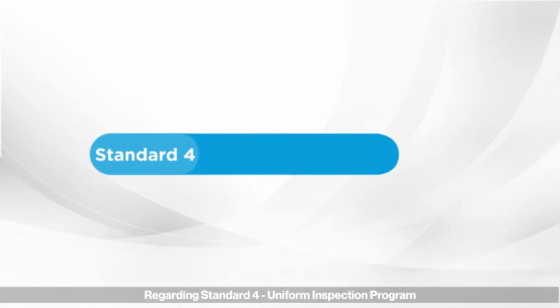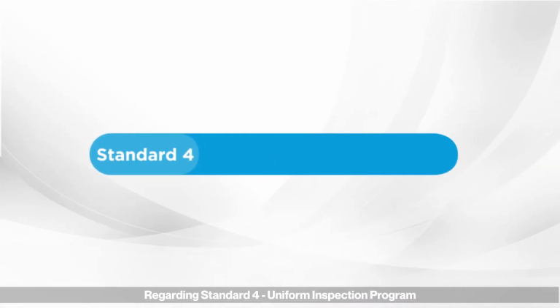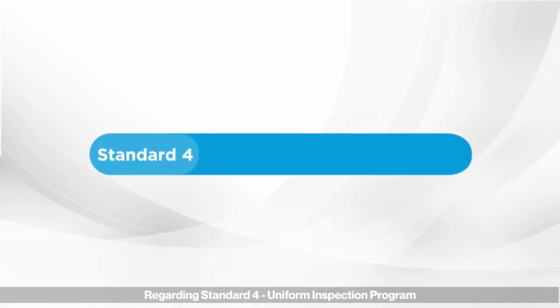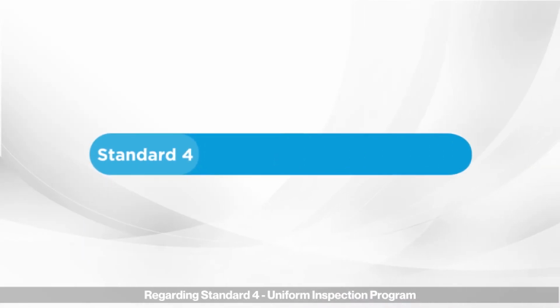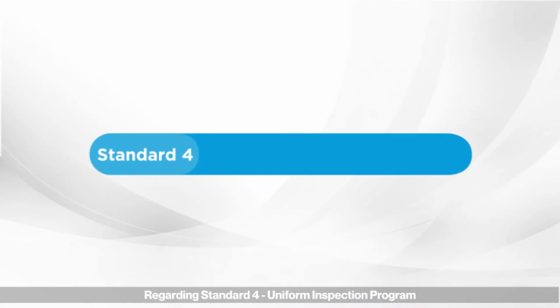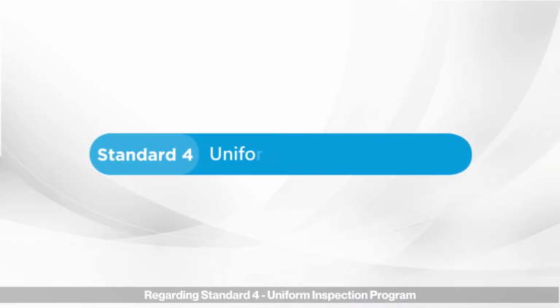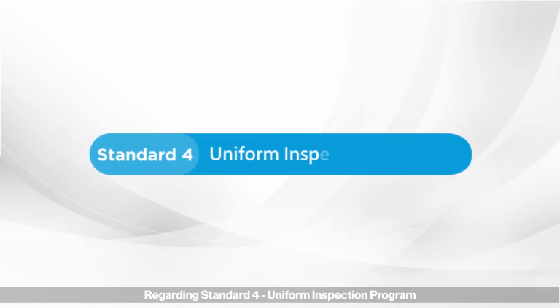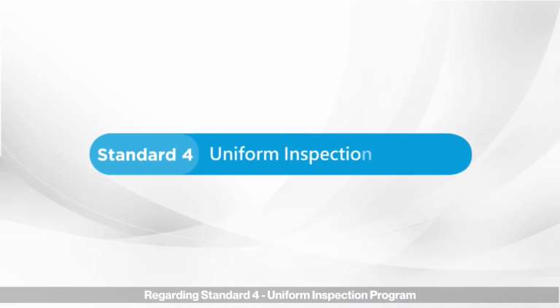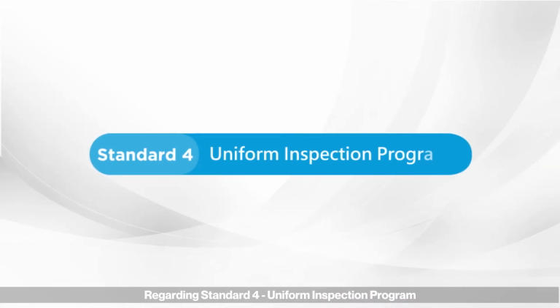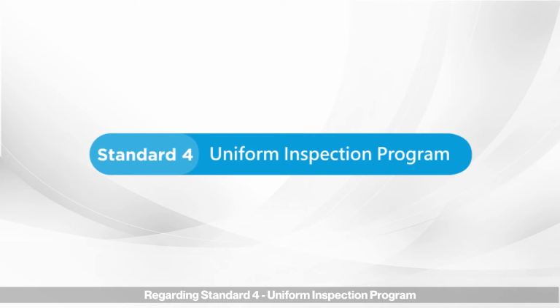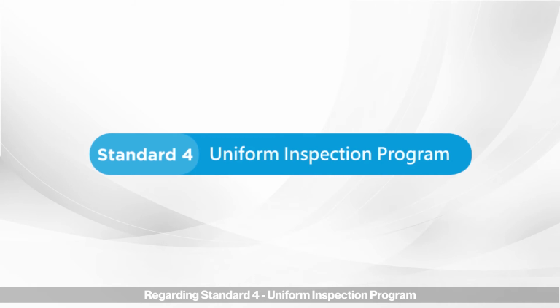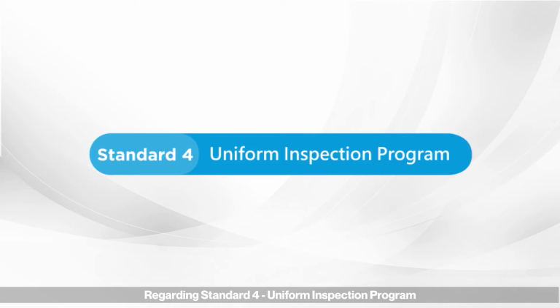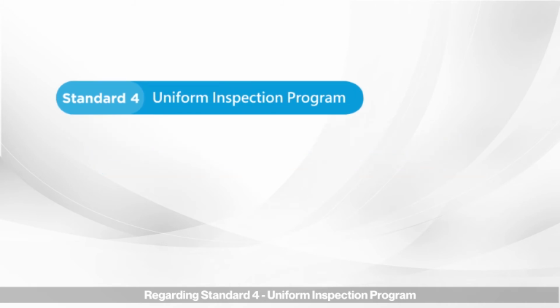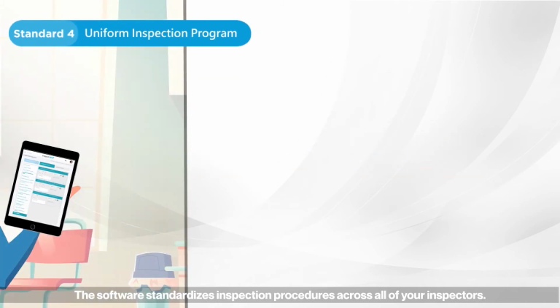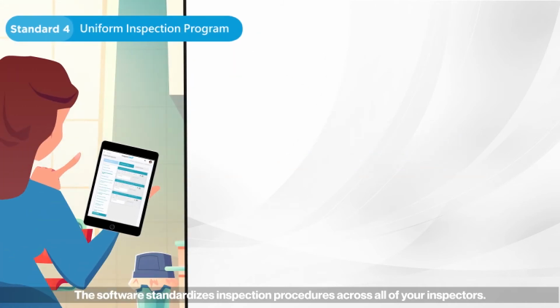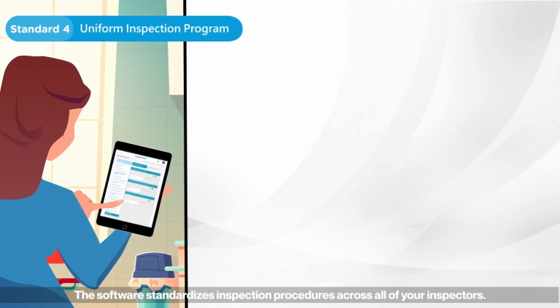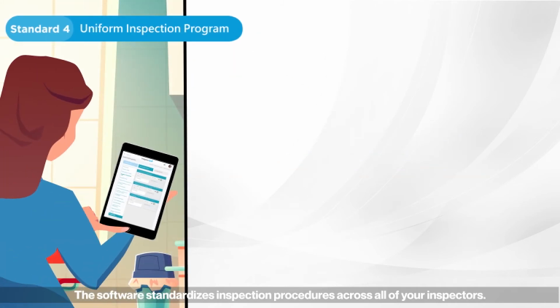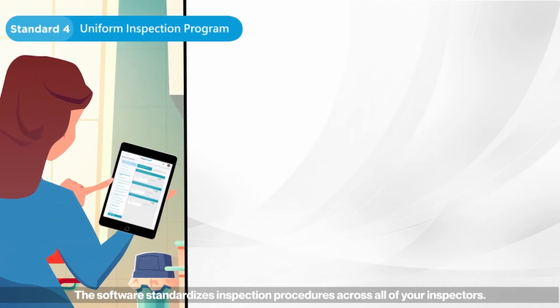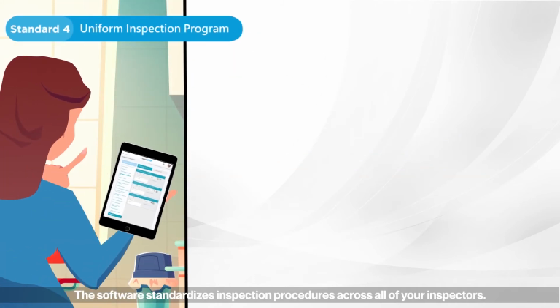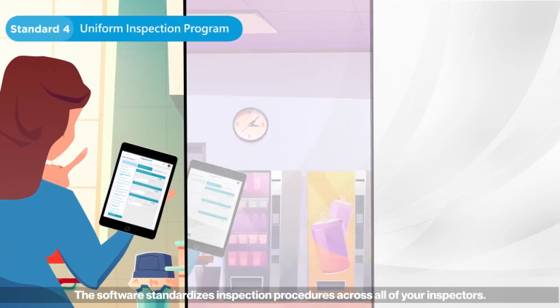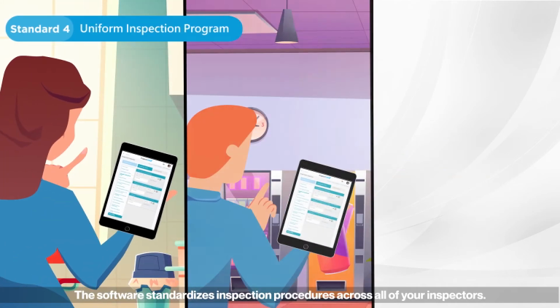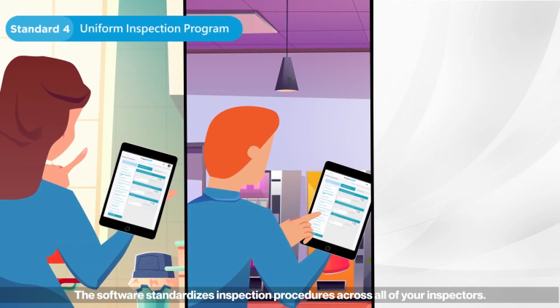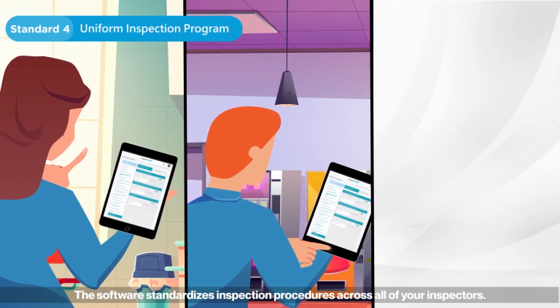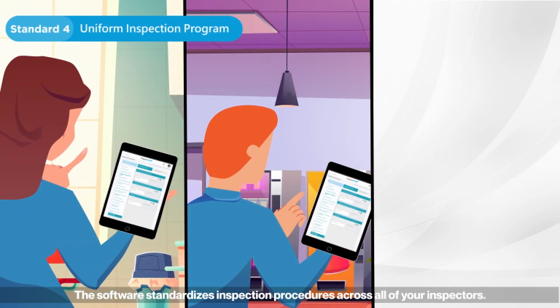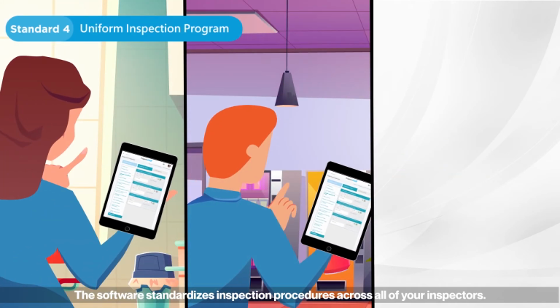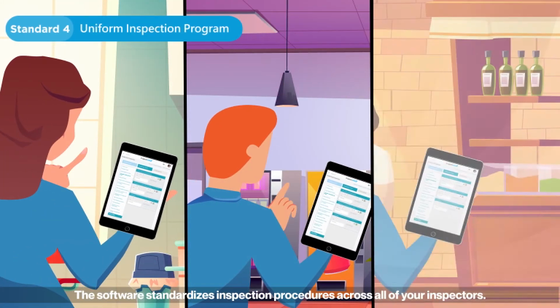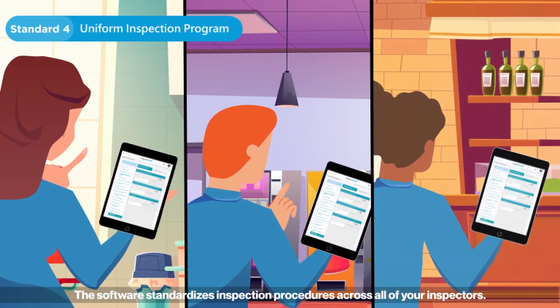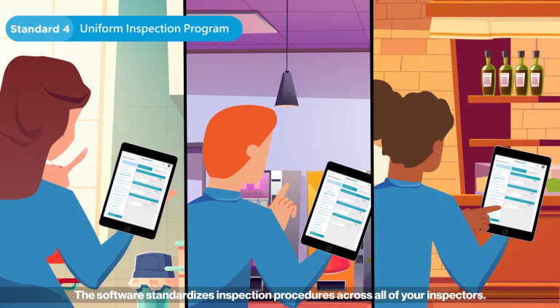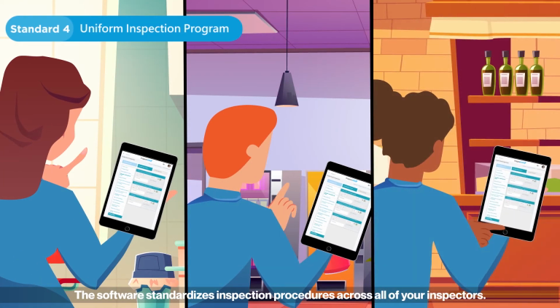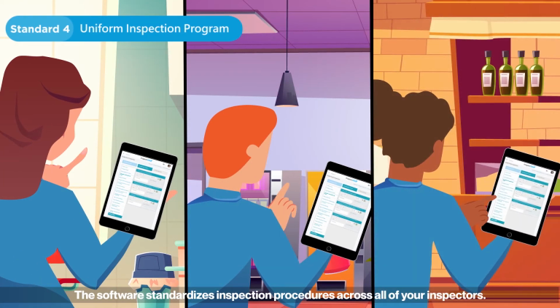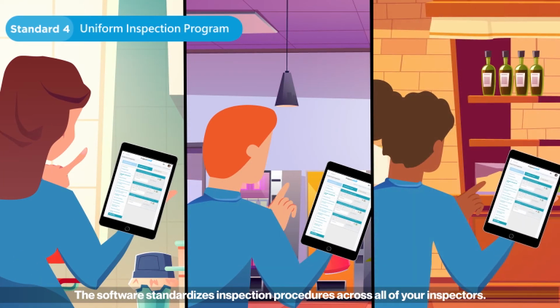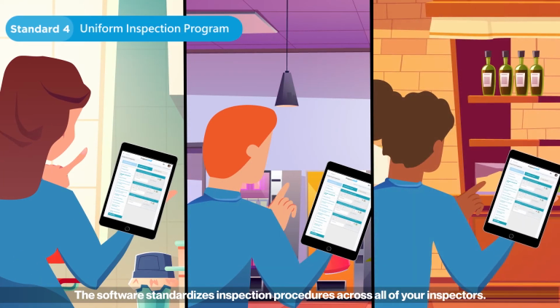Regarding standard four, uniform inspection program: the software standardizes inspection procedures across all of your inspectors.